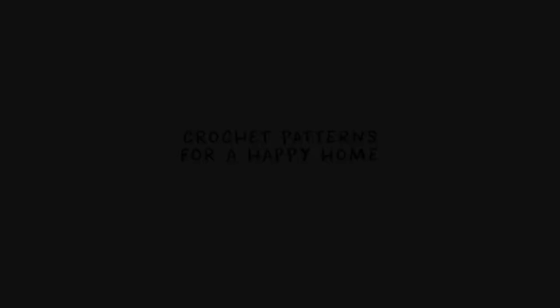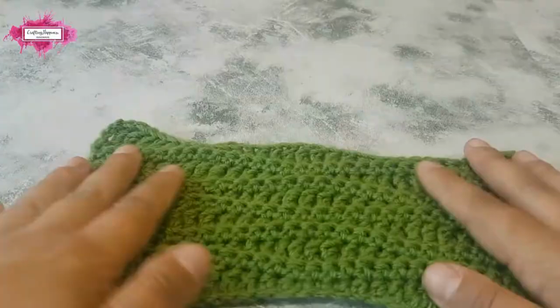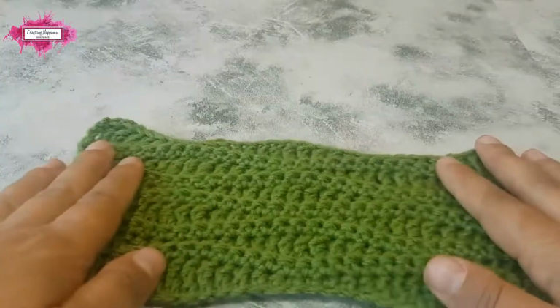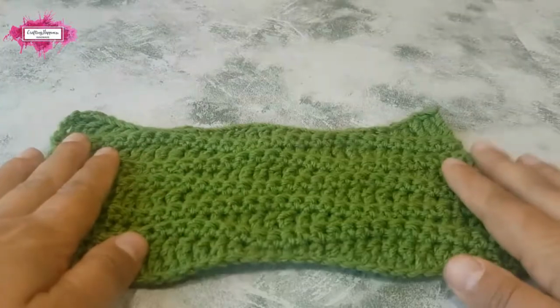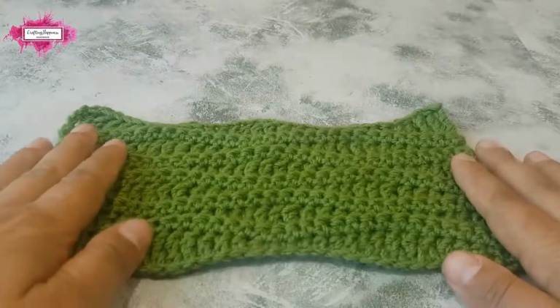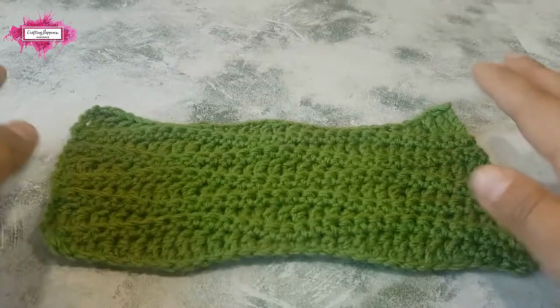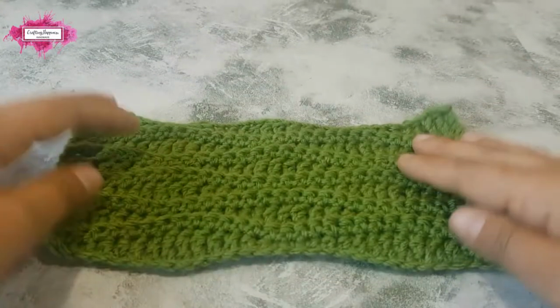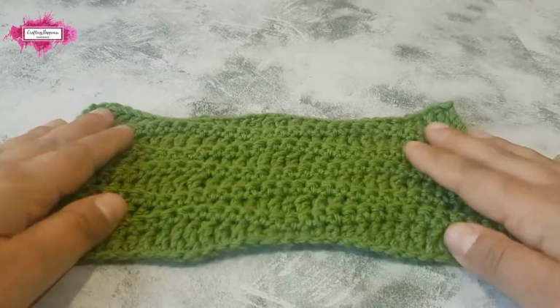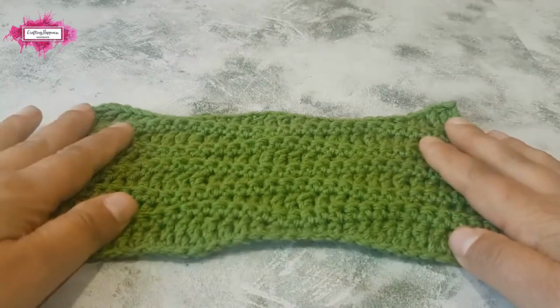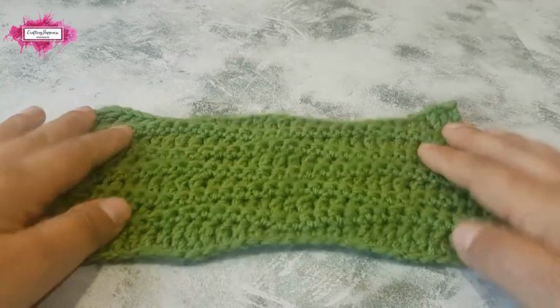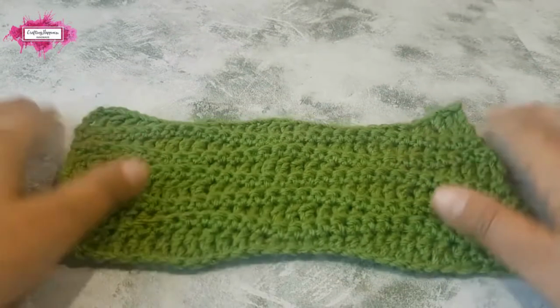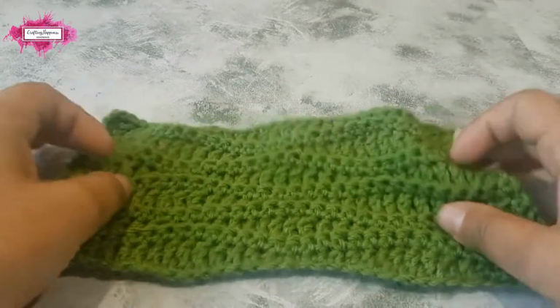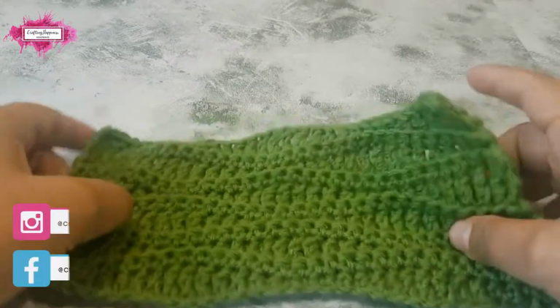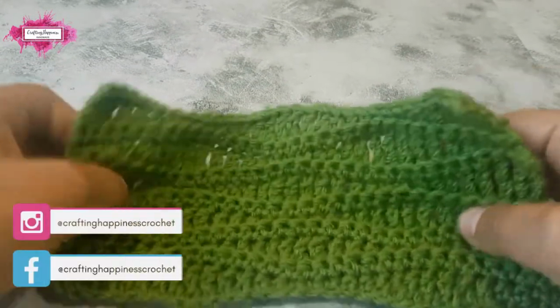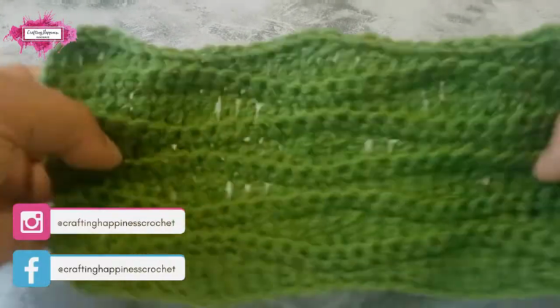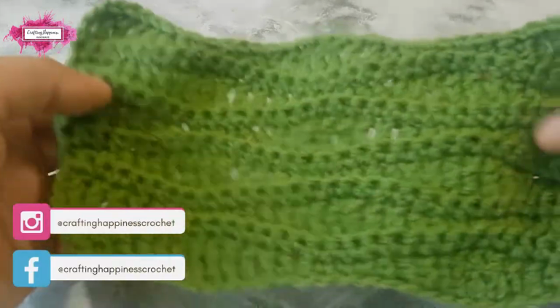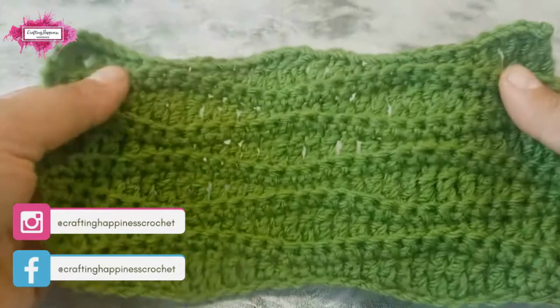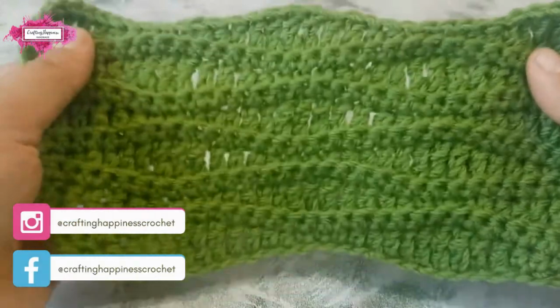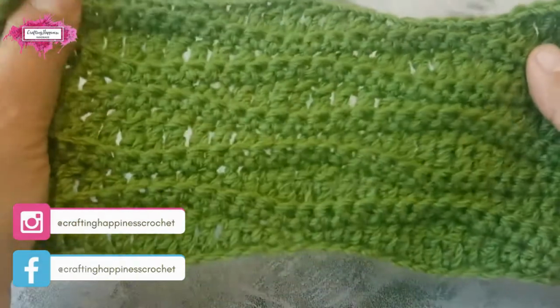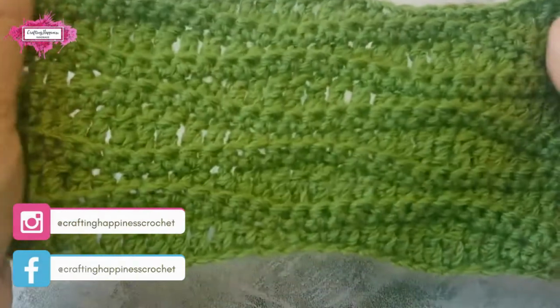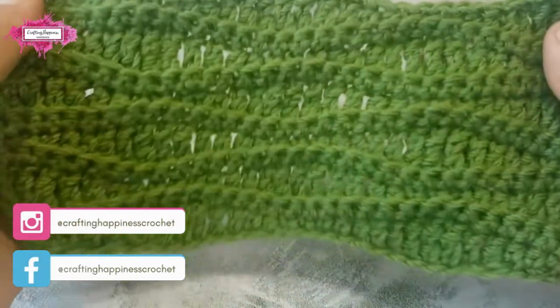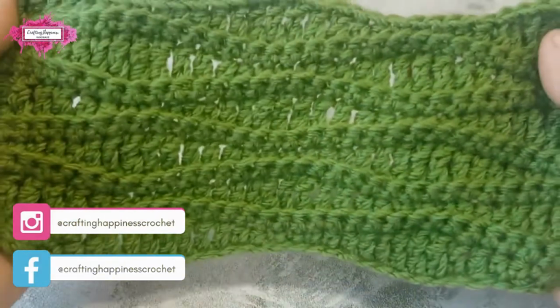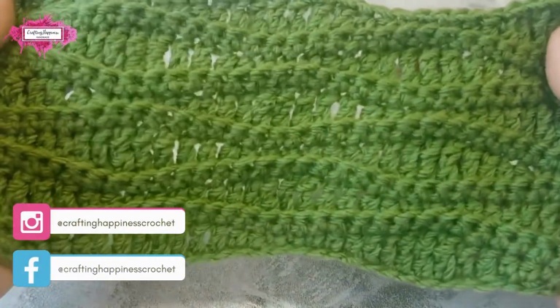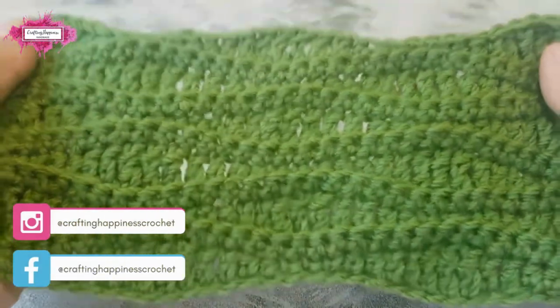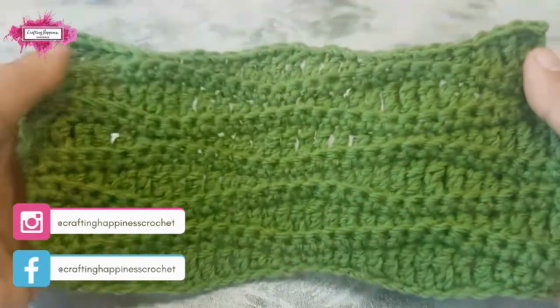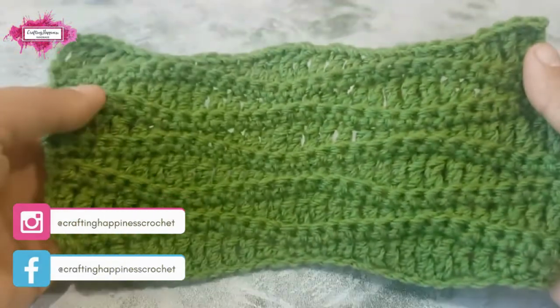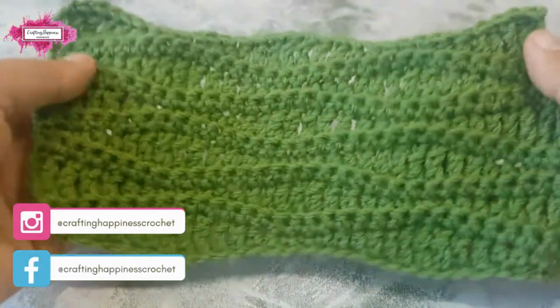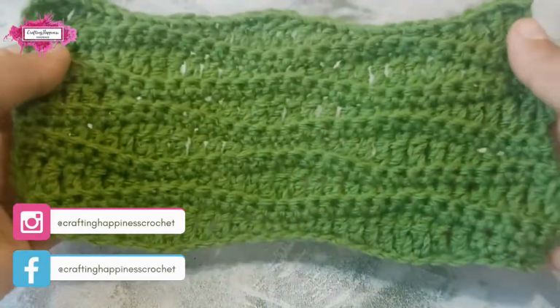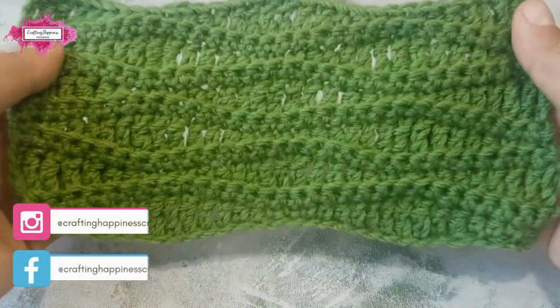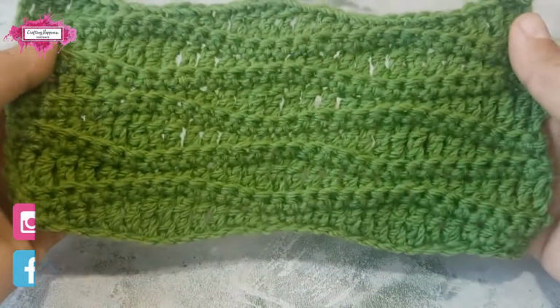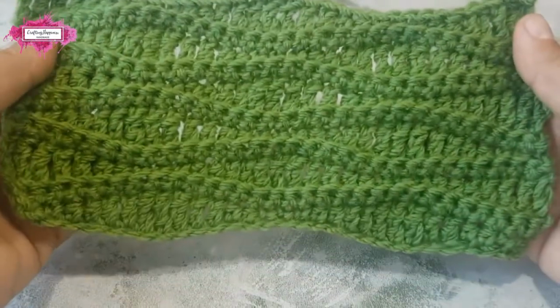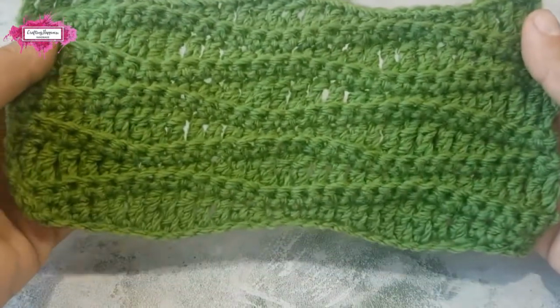Hello and welcome to my channel. Today I'm going to show you how to crochet the long wave stitch pattern.